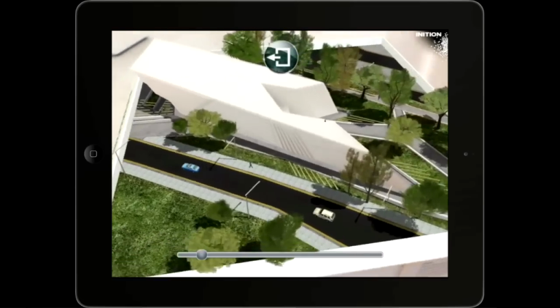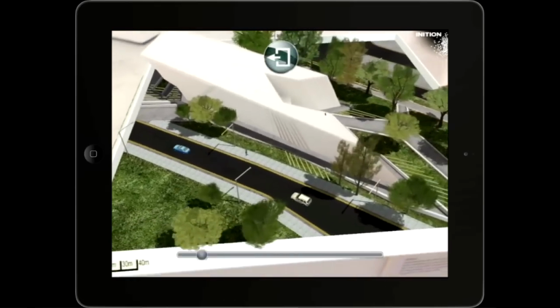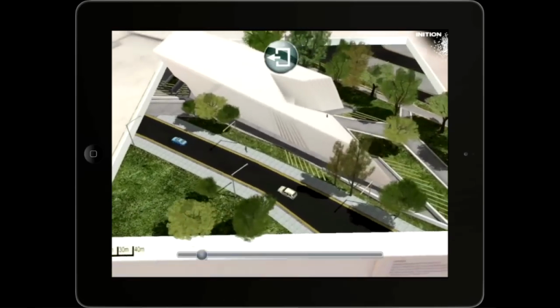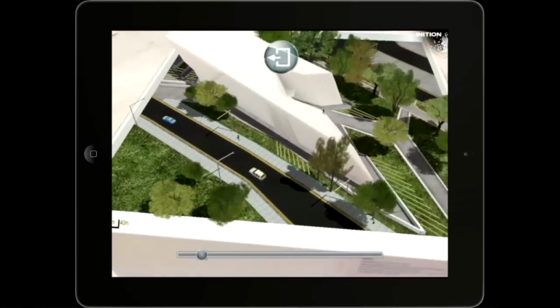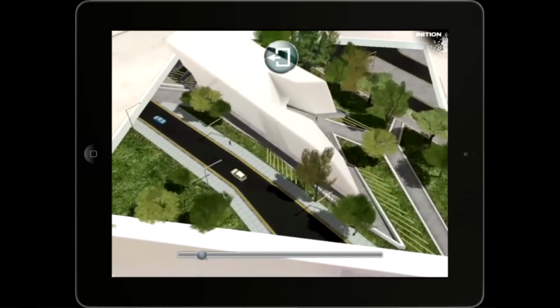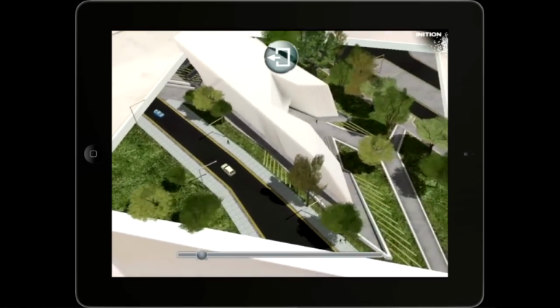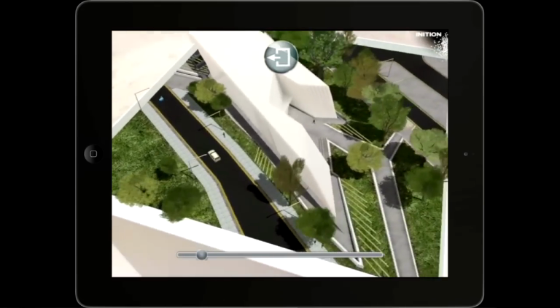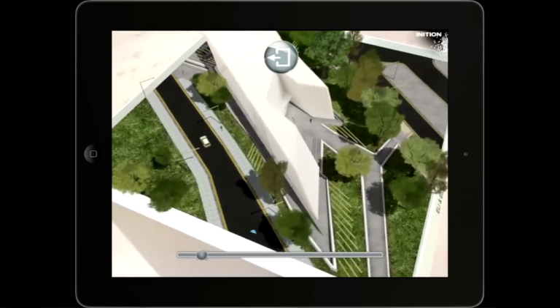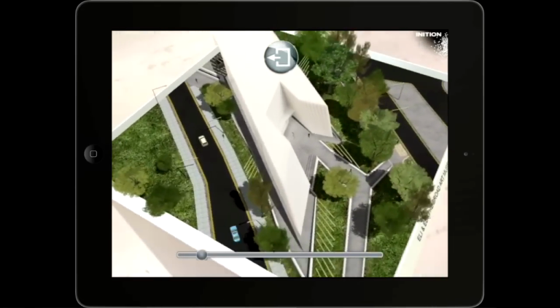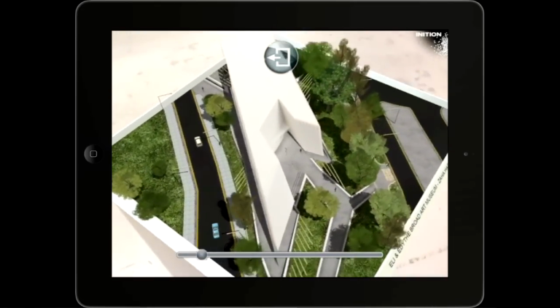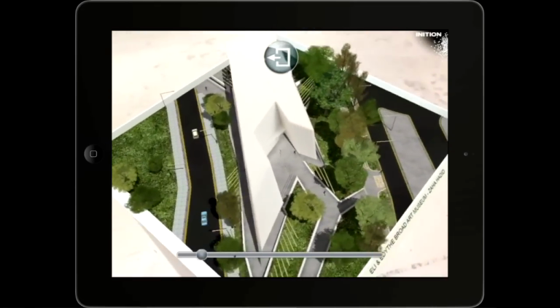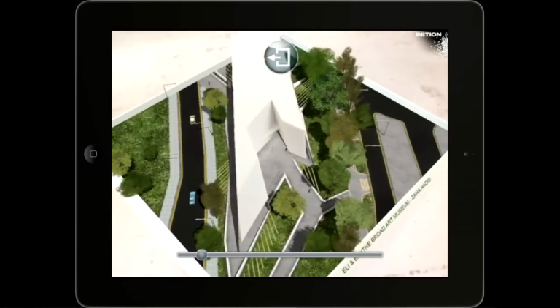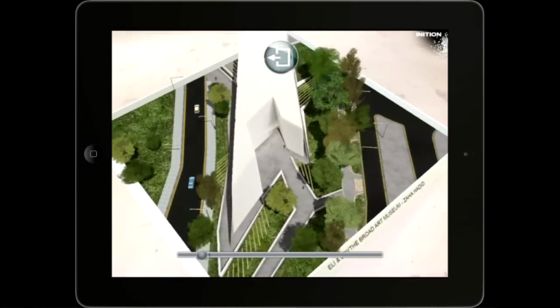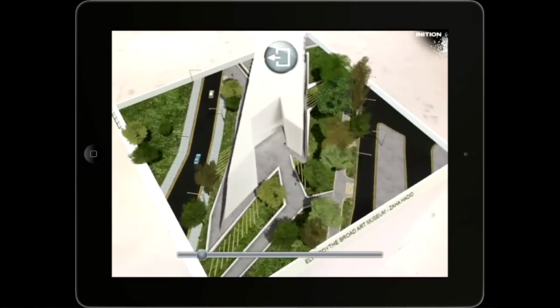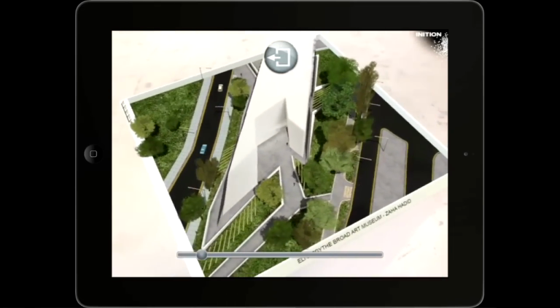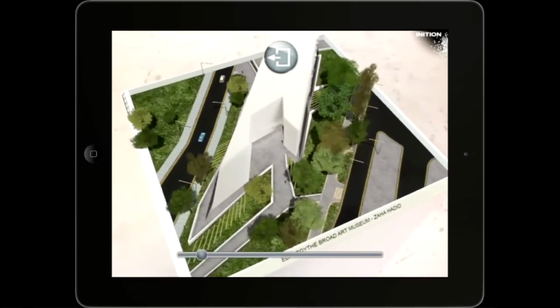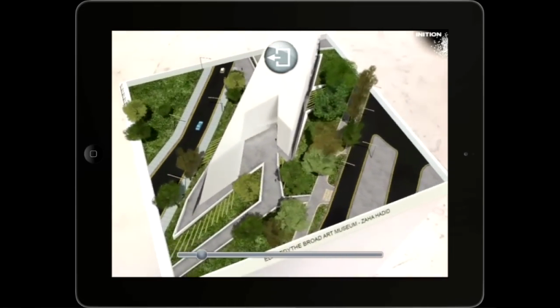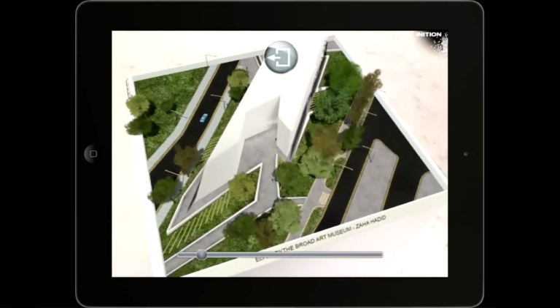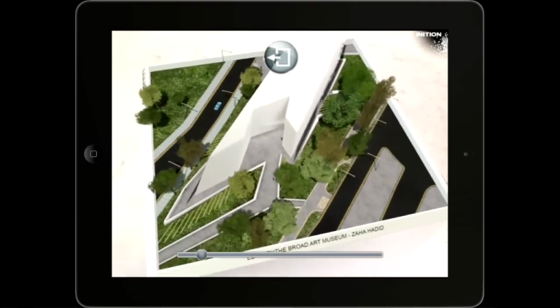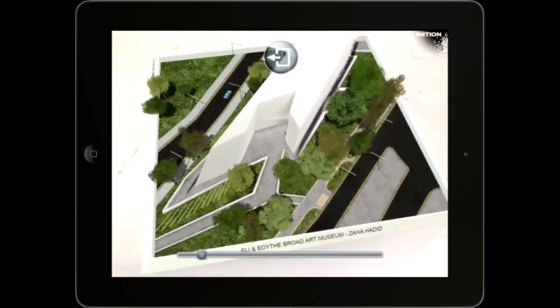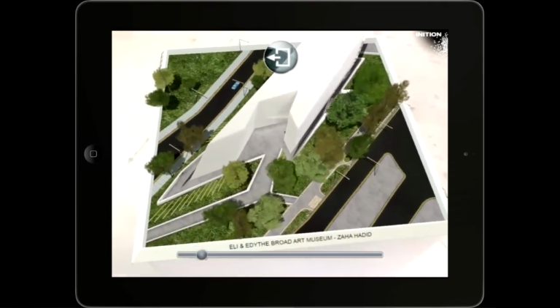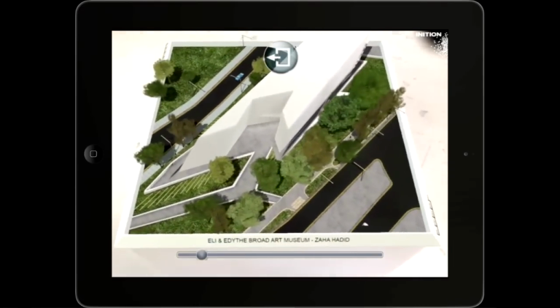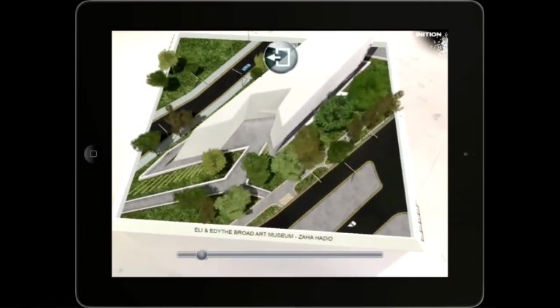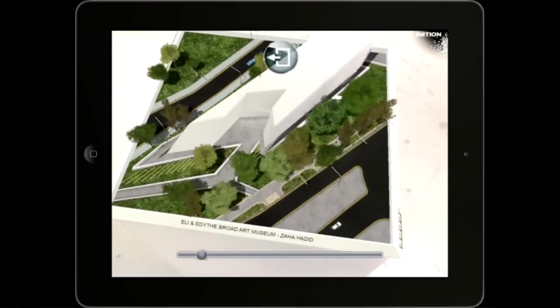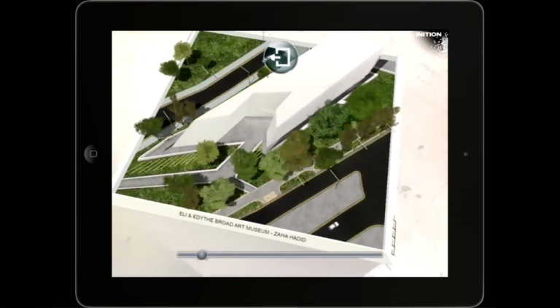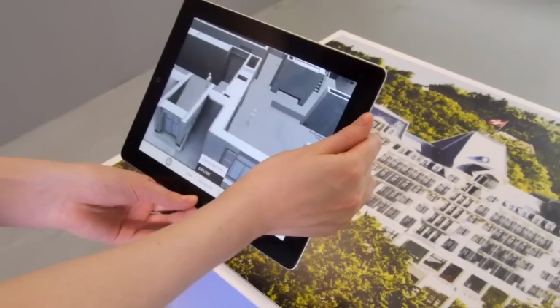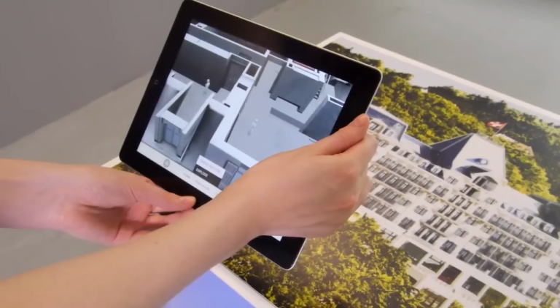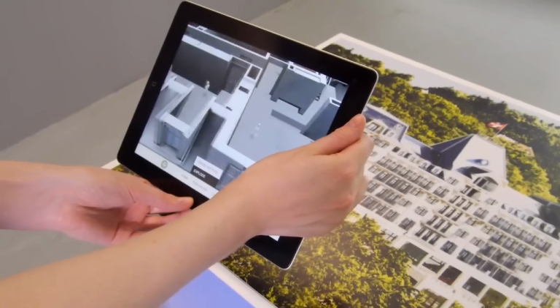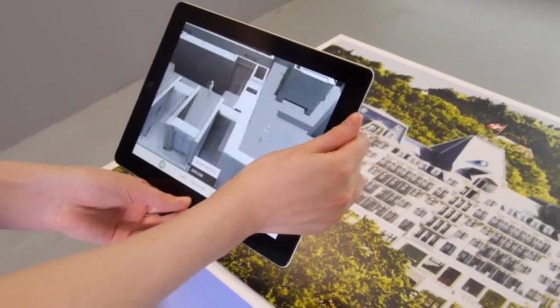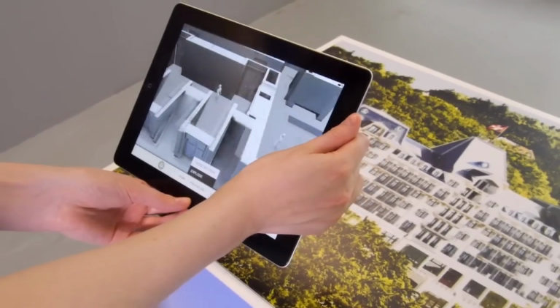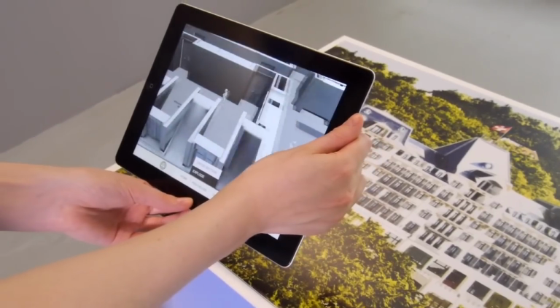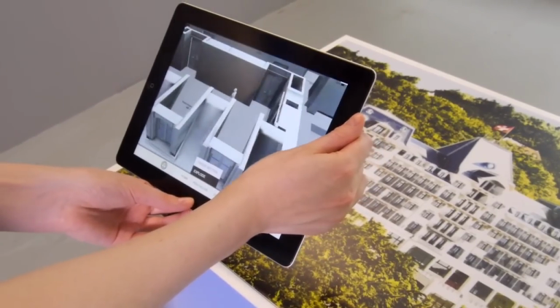We work with many property developers on the marketing side to bring their properties to life using augmented reality.